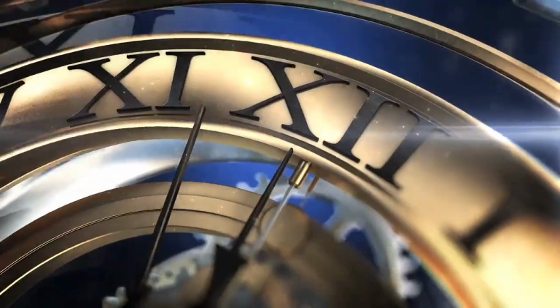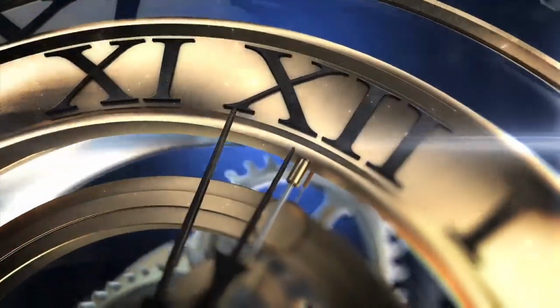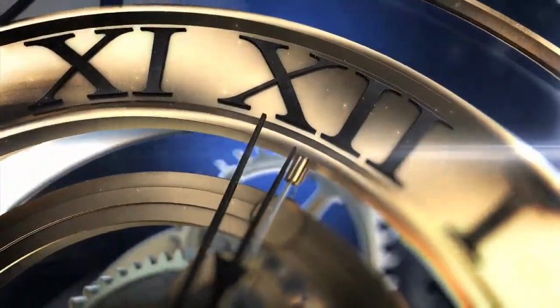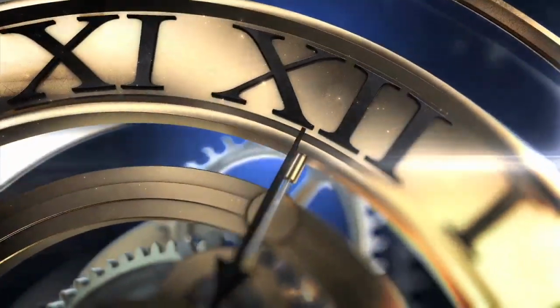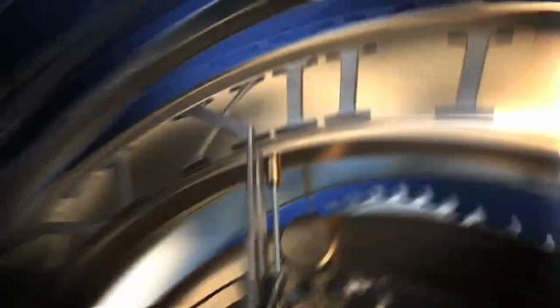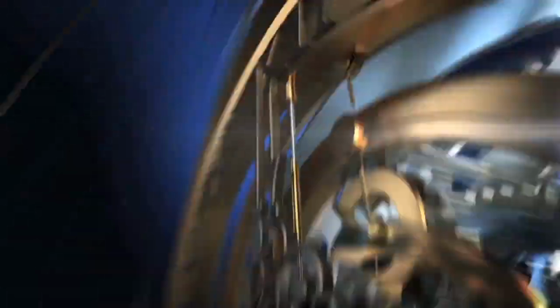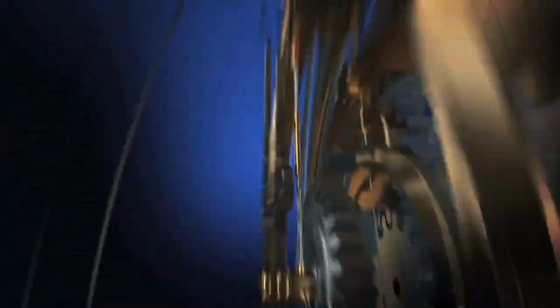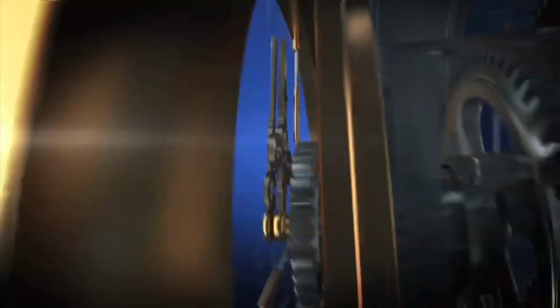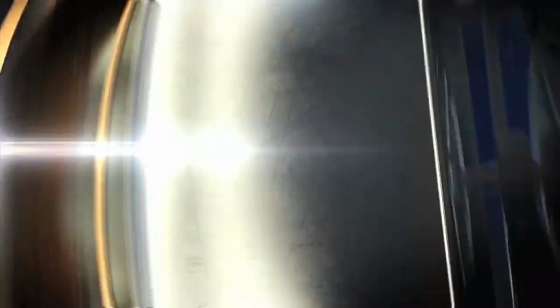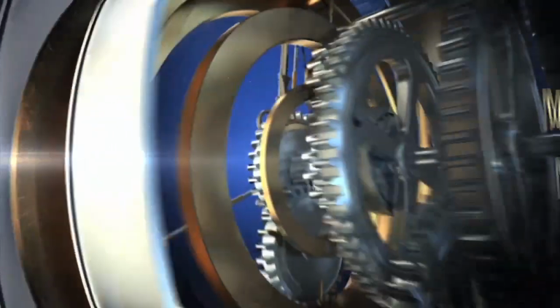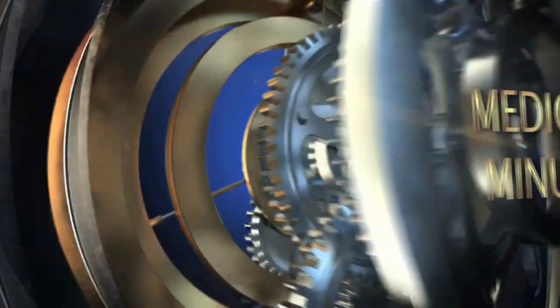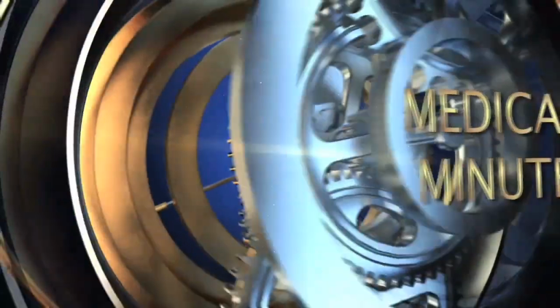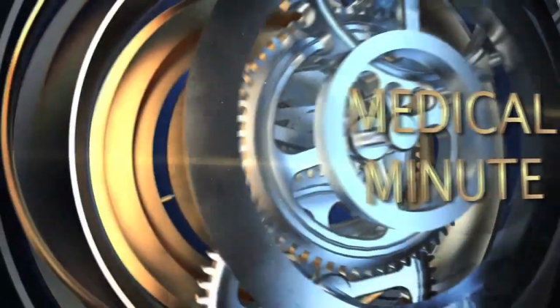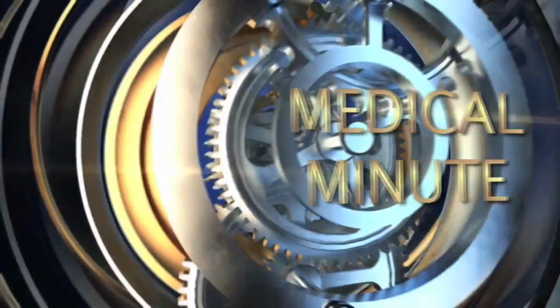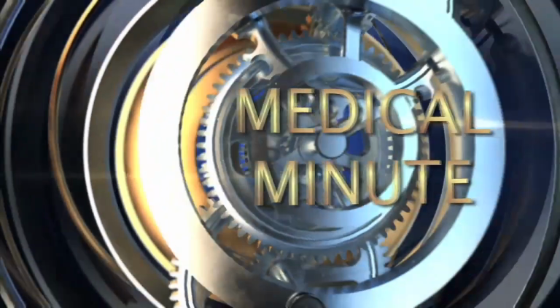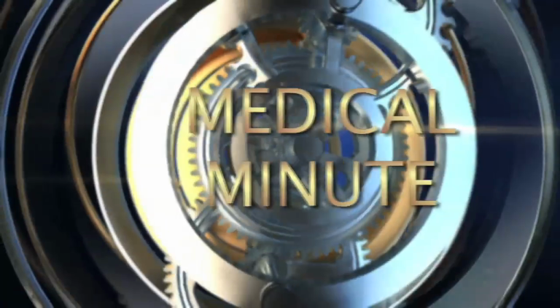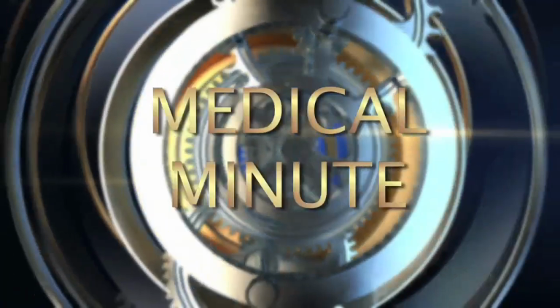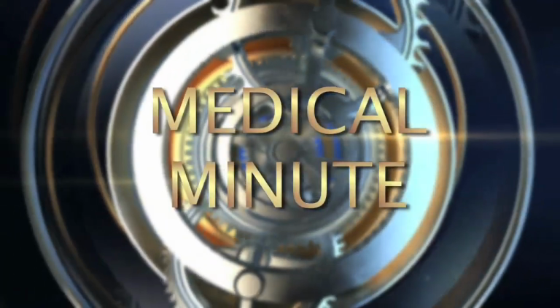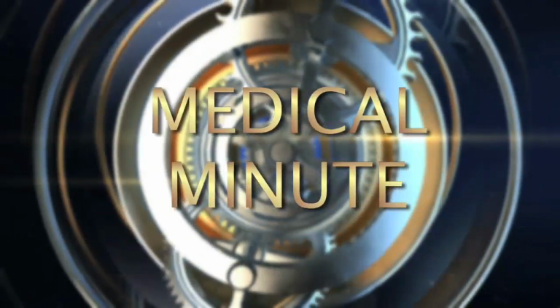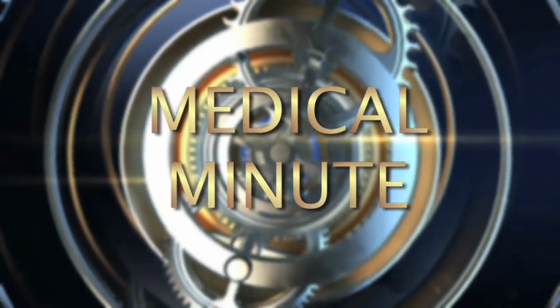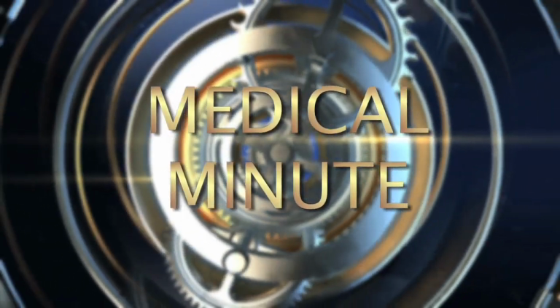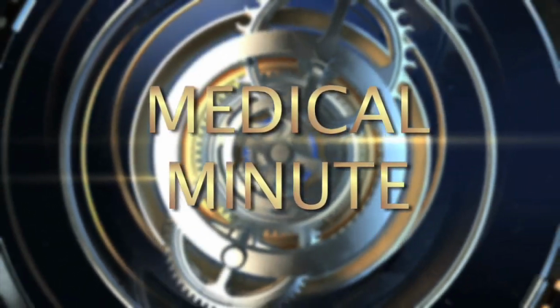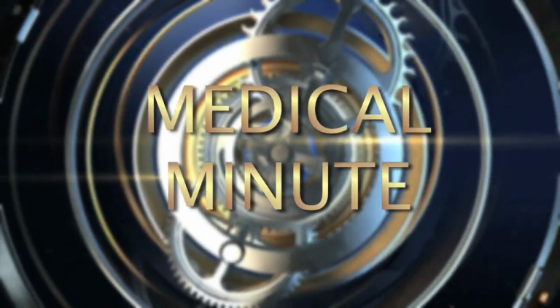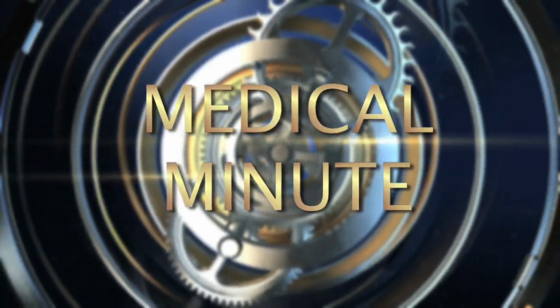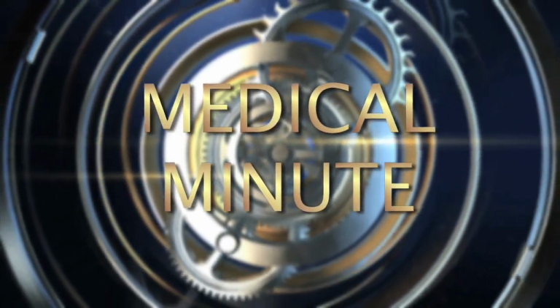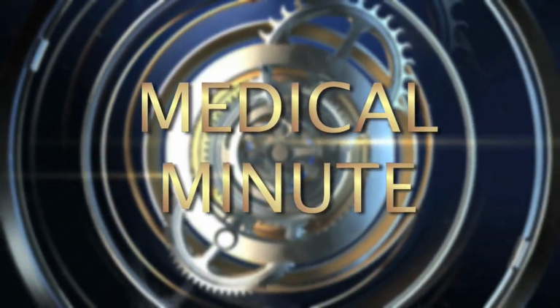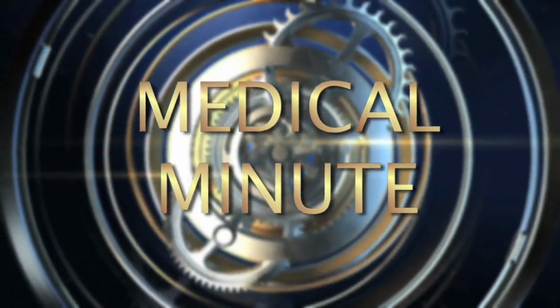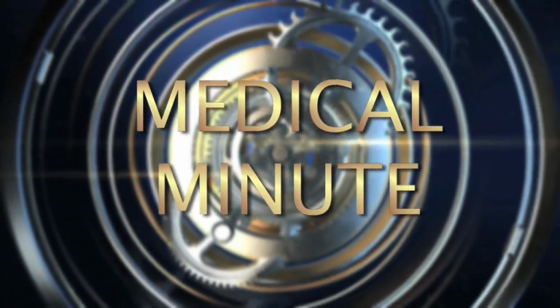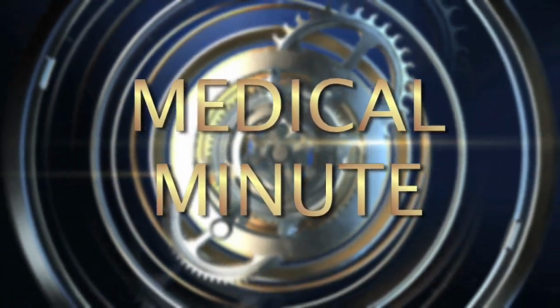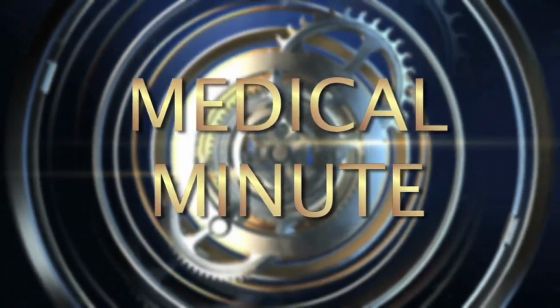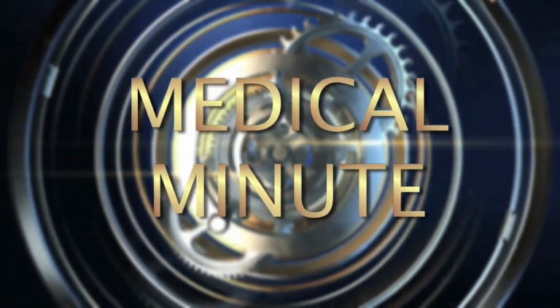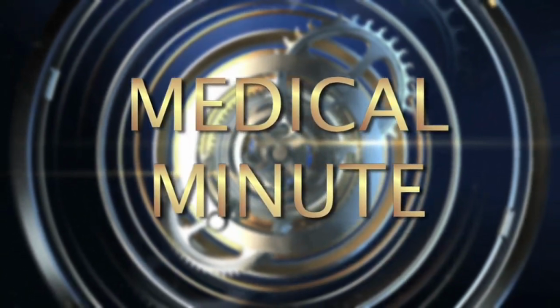Methodist Hospital of Southern California presents a medical minute on stroke intervention with Dr. K.C. Tan.